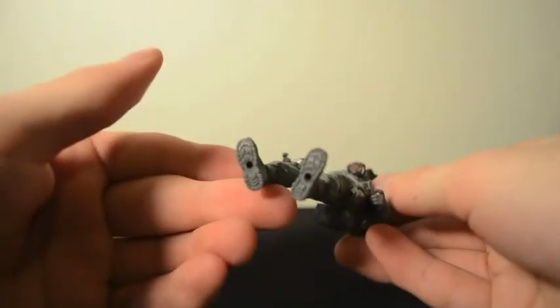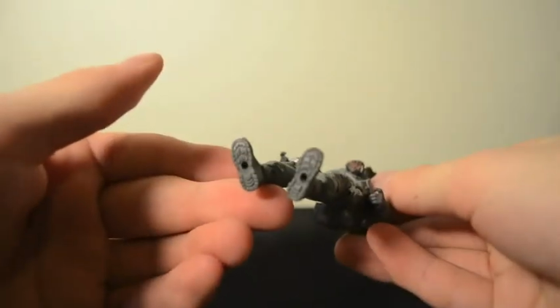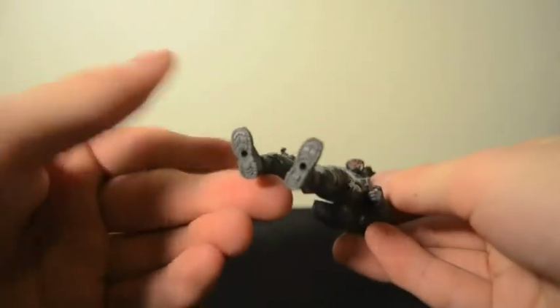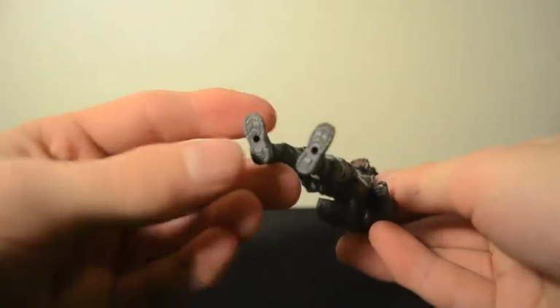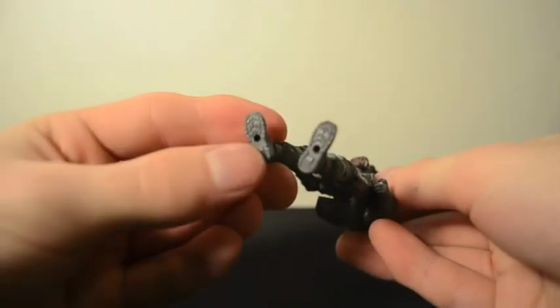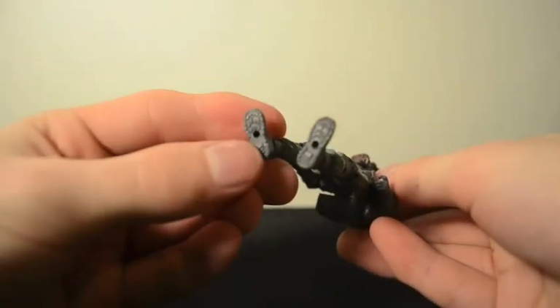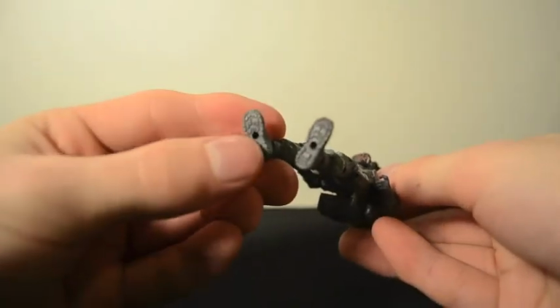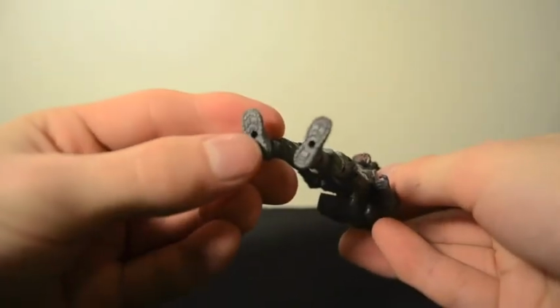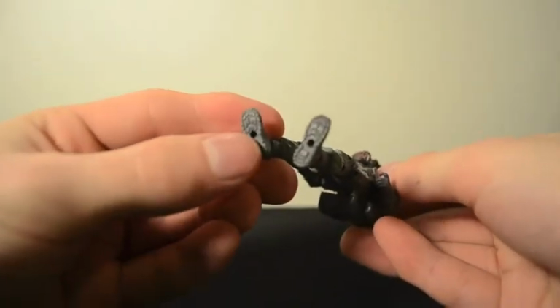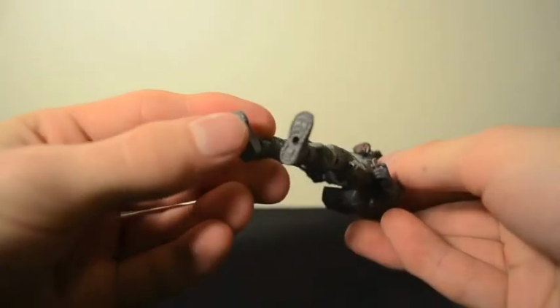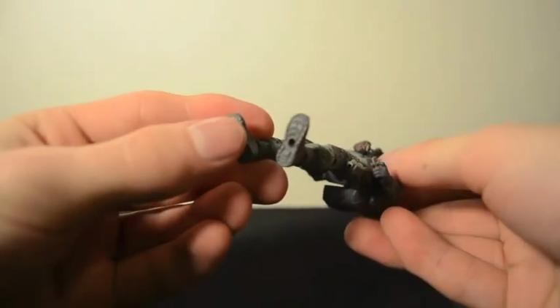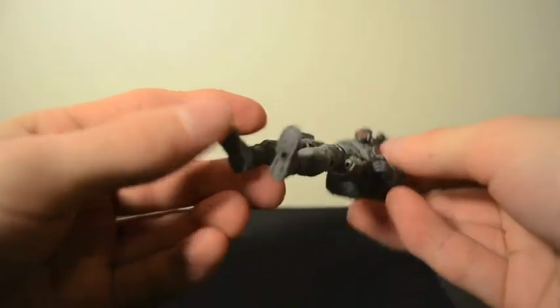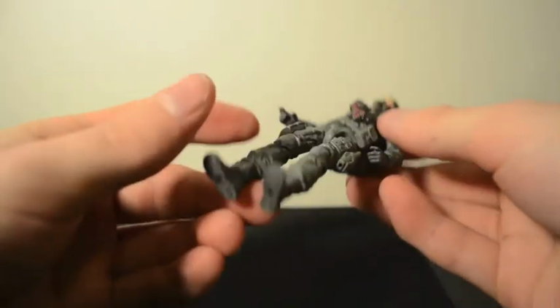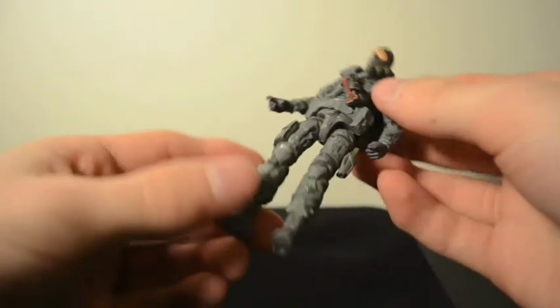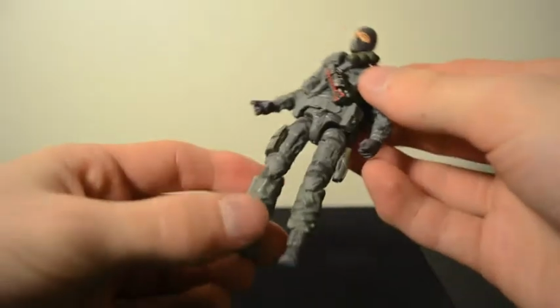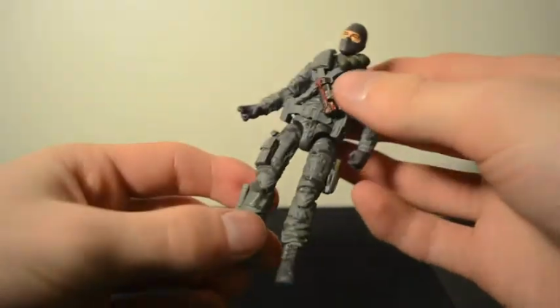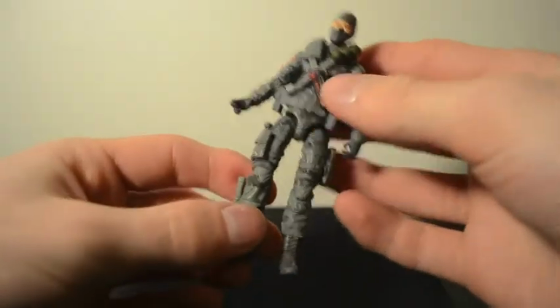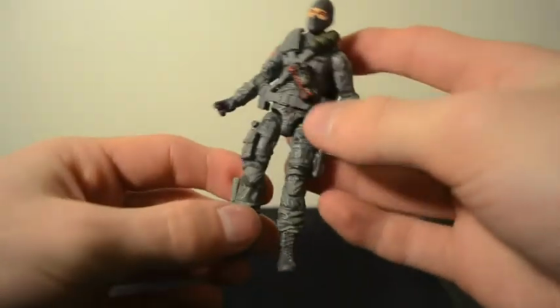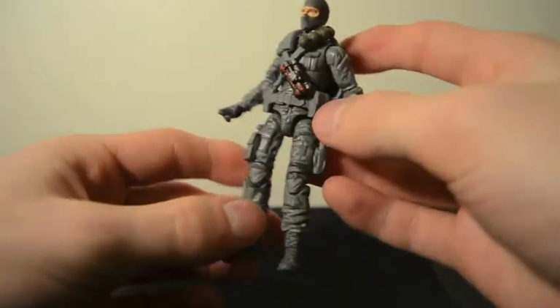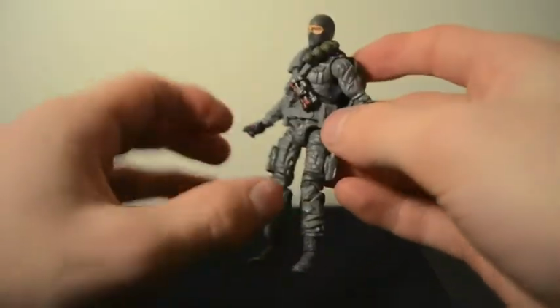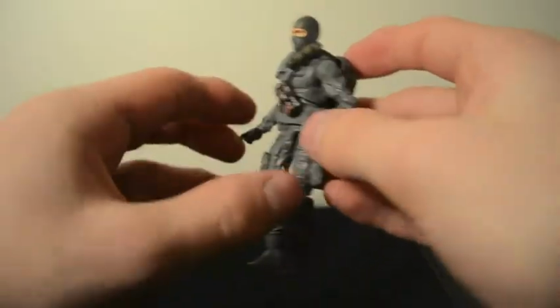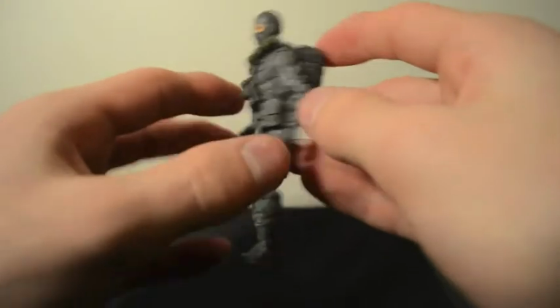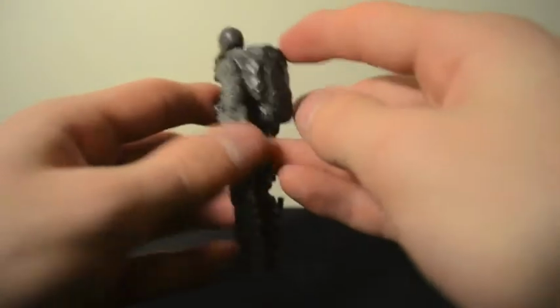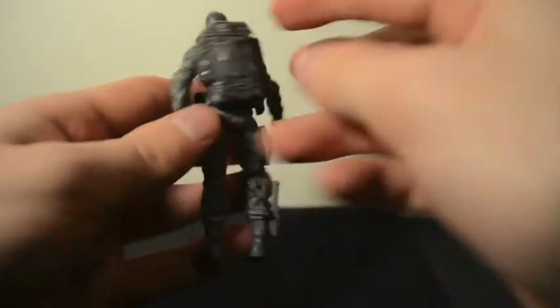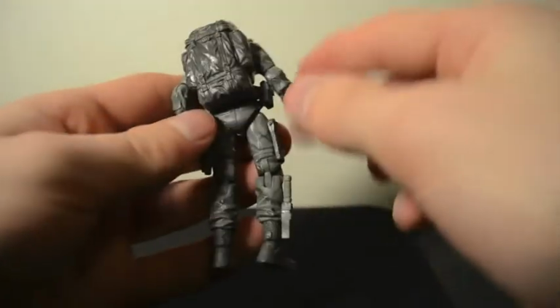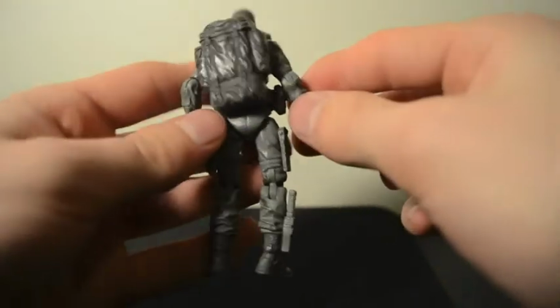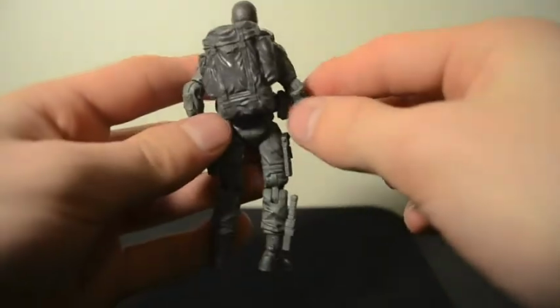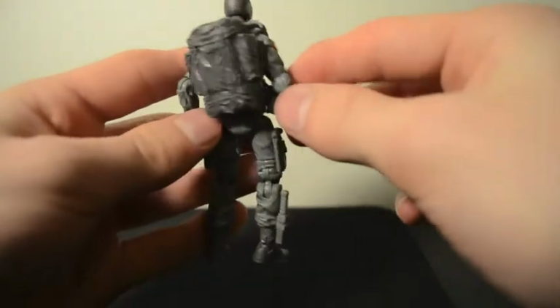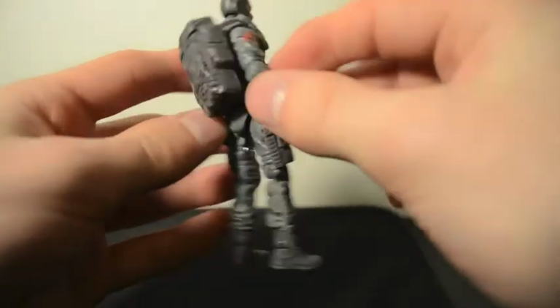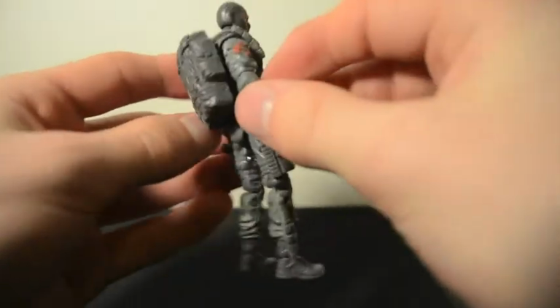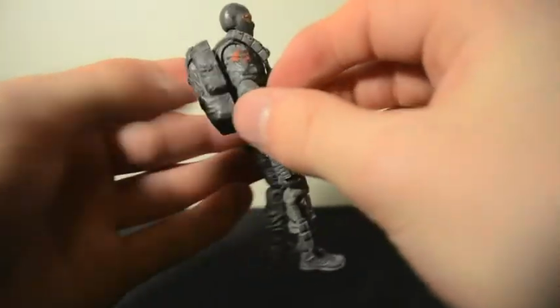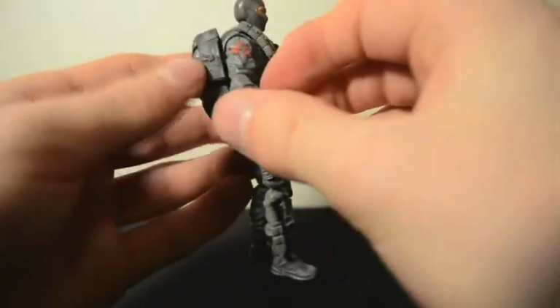Of course they all have peg holes on the bottom of their feet, so if you have dioramas or you're just collecting them and putting them on shelves, that's there for you.